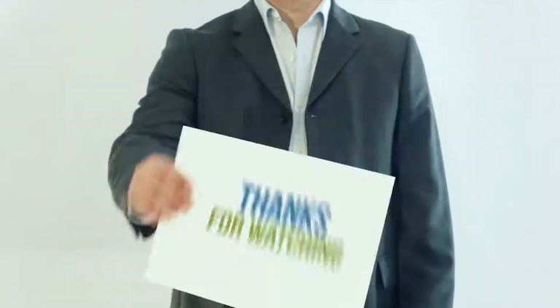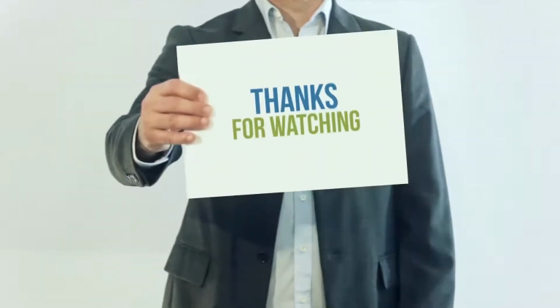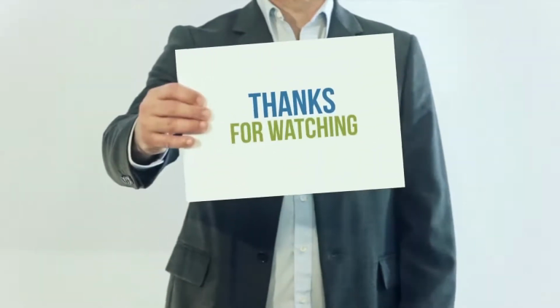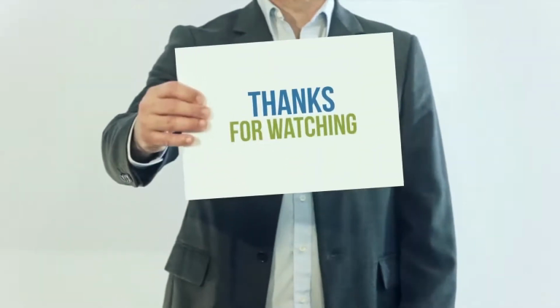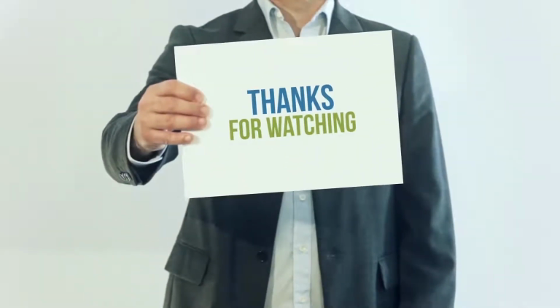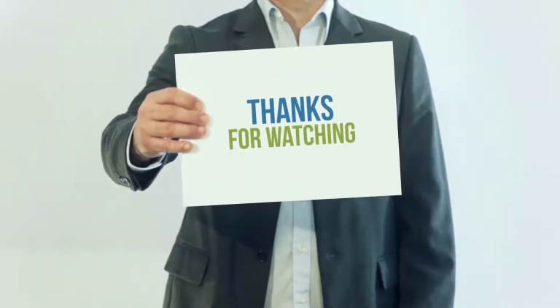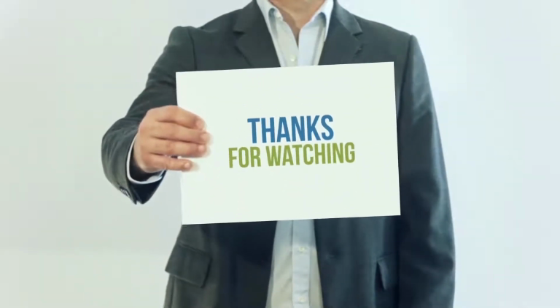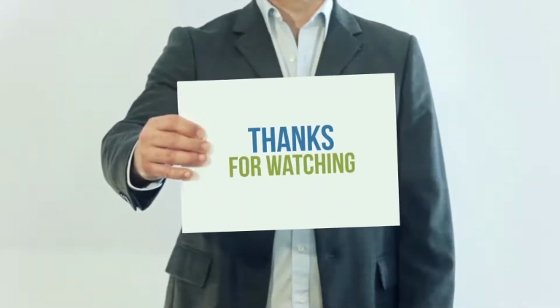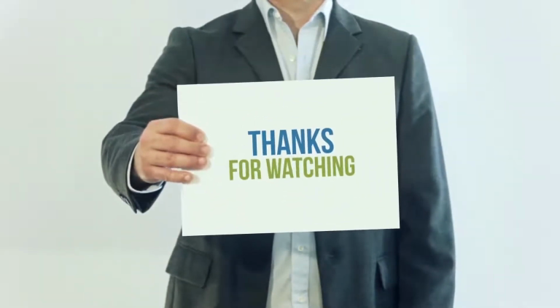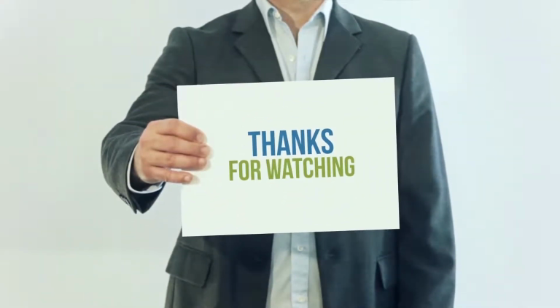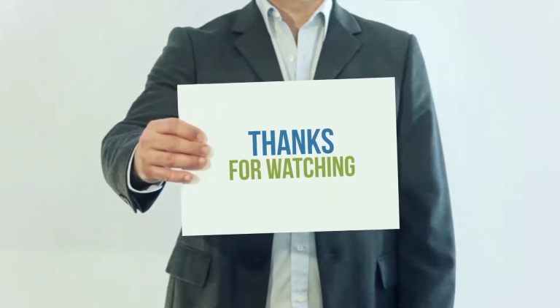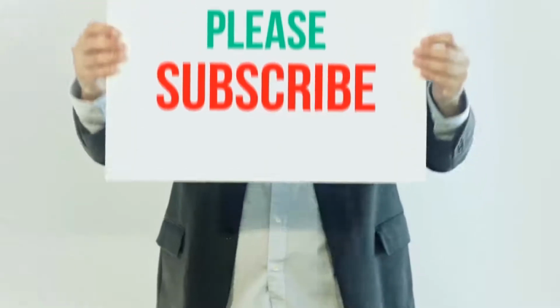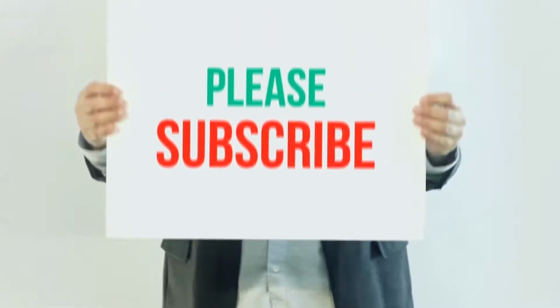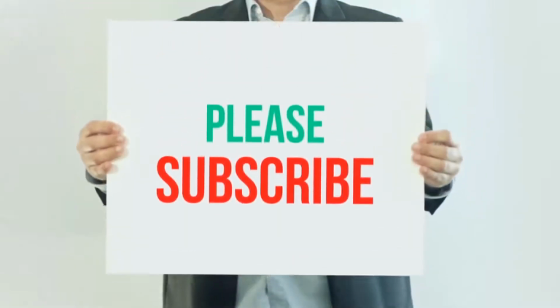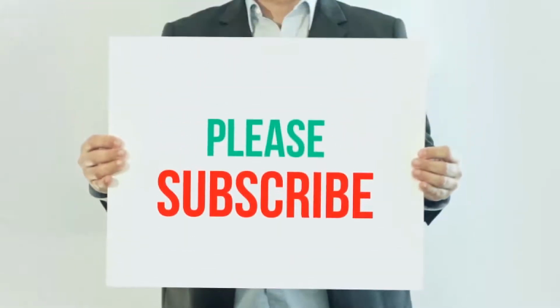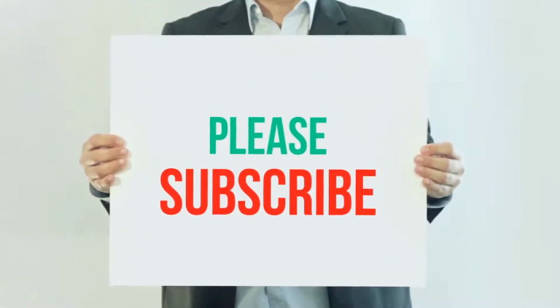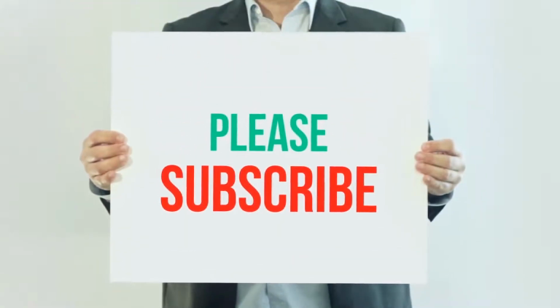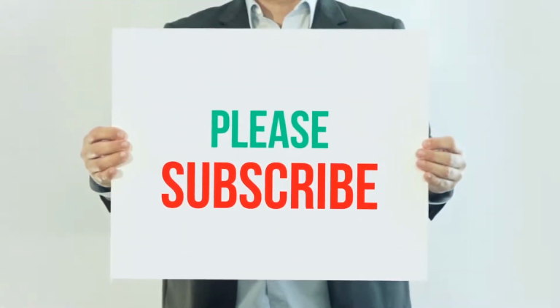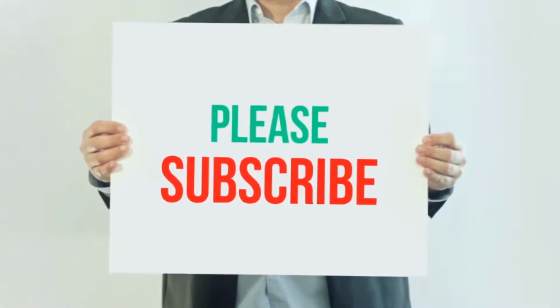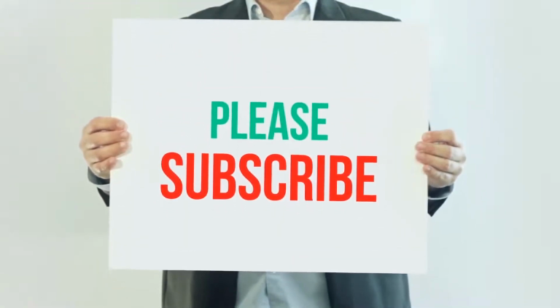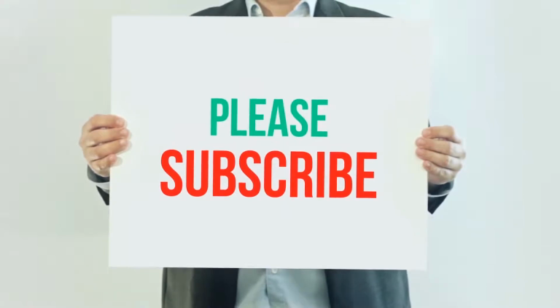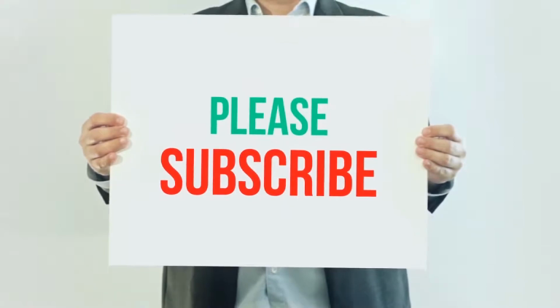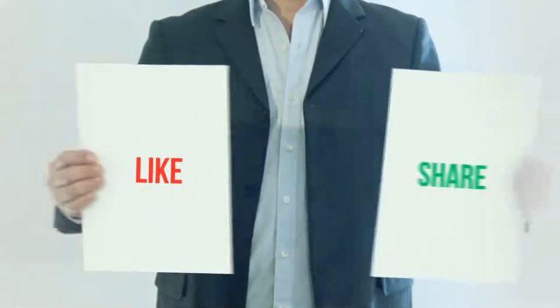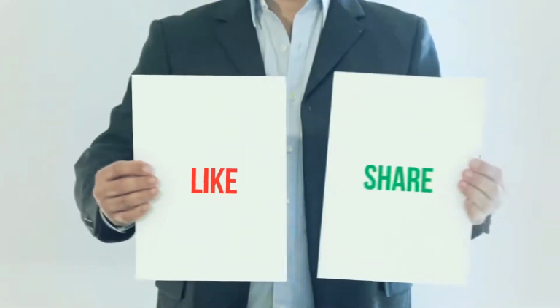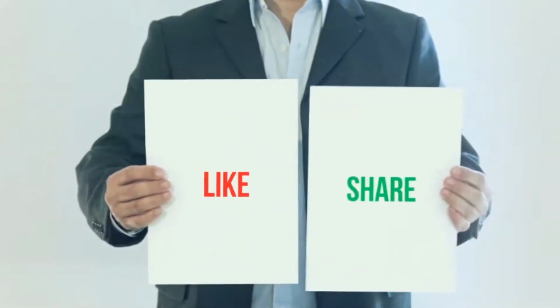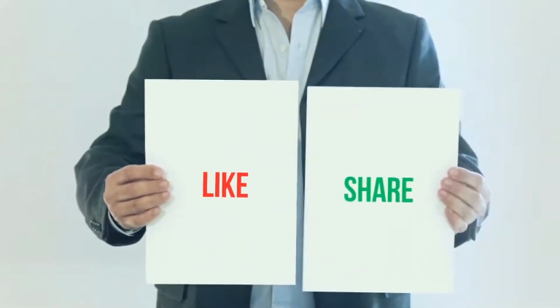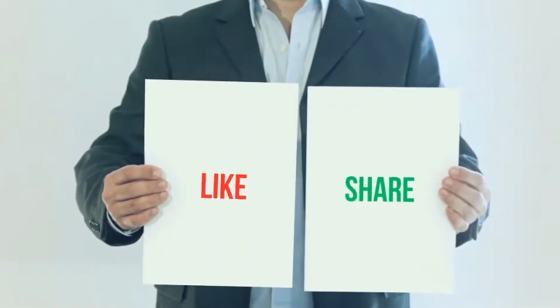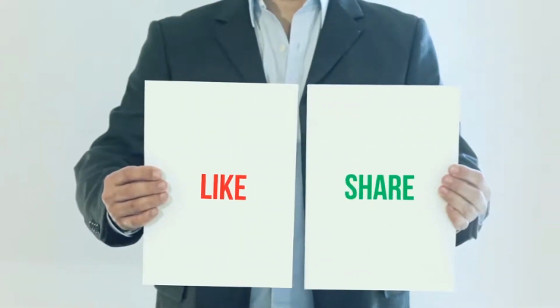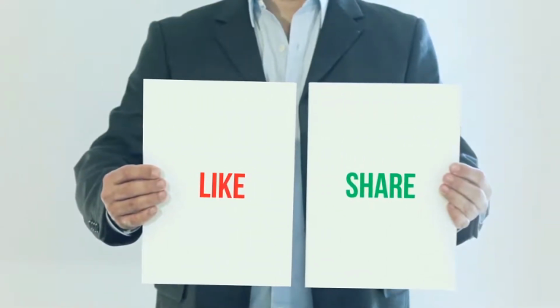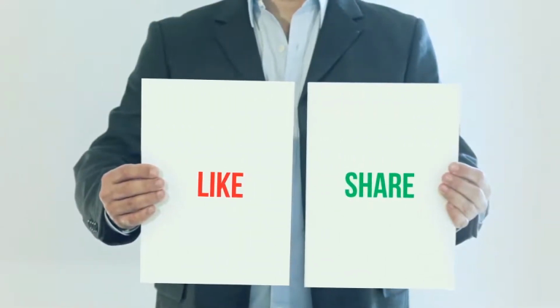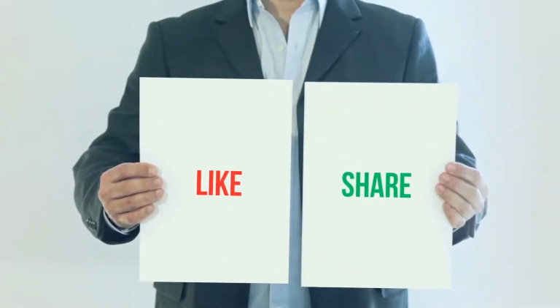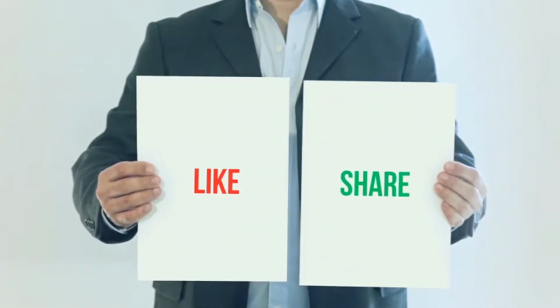Thank you so much for watching. Please subscribe to my channel, share this video, and don't forget to hit the like button.